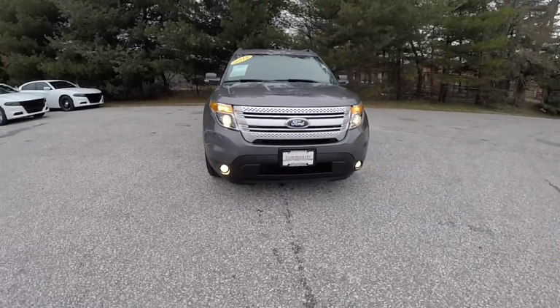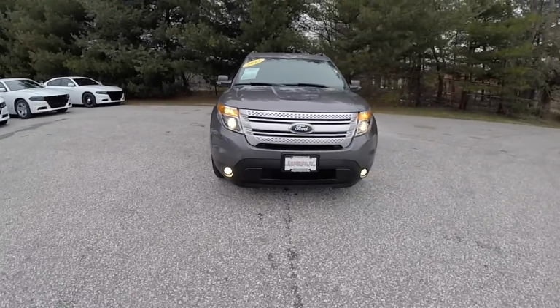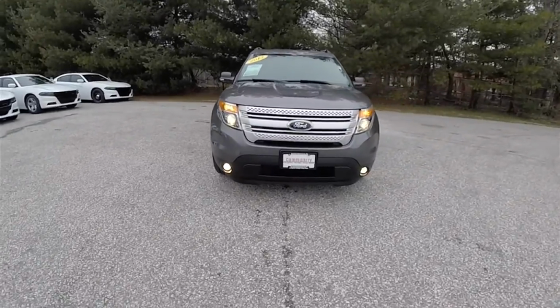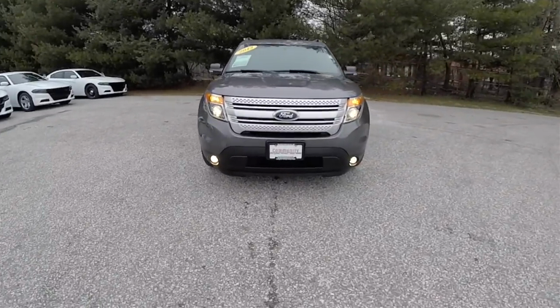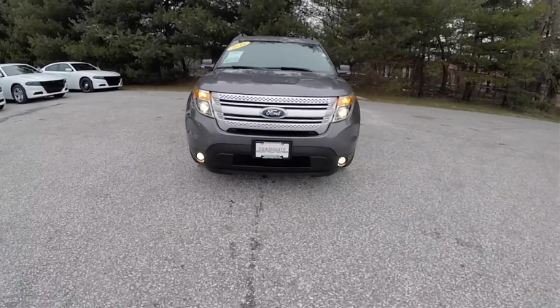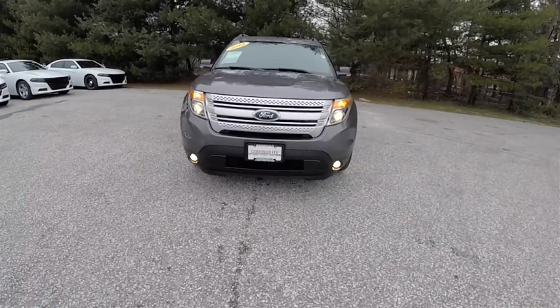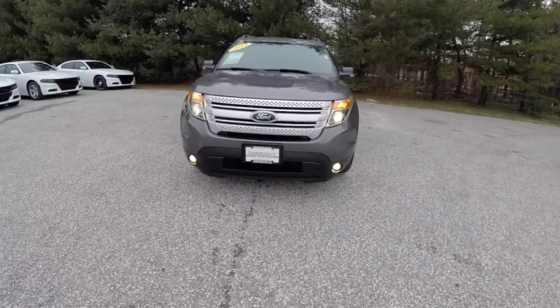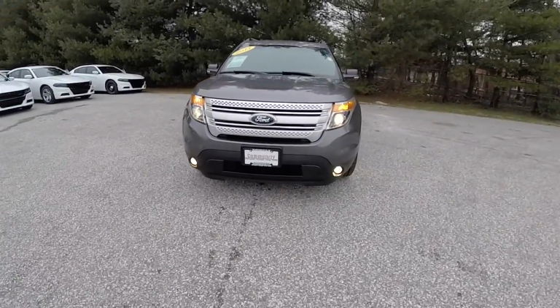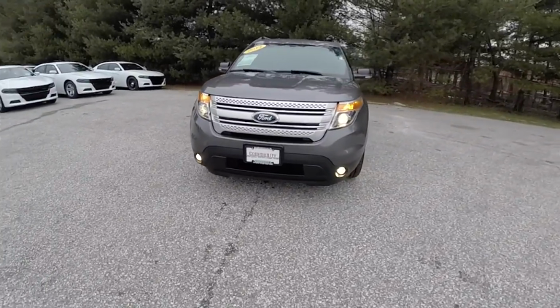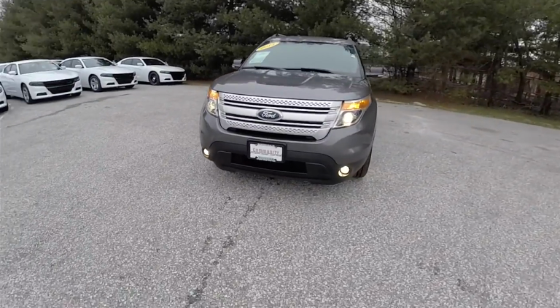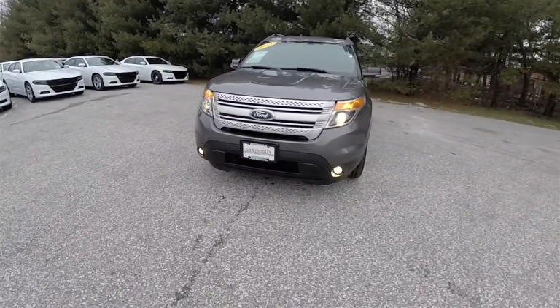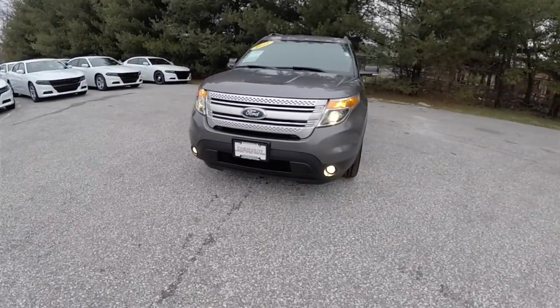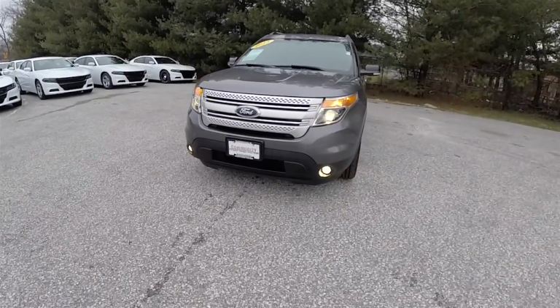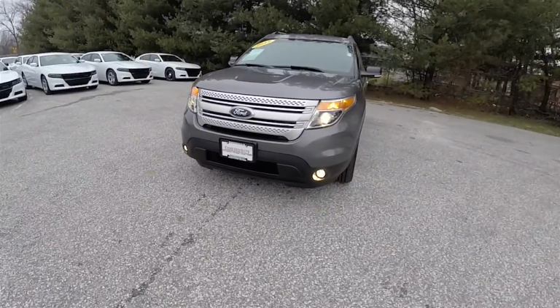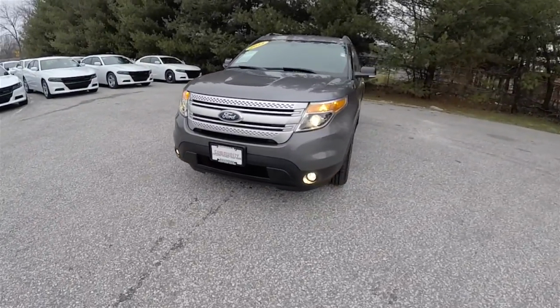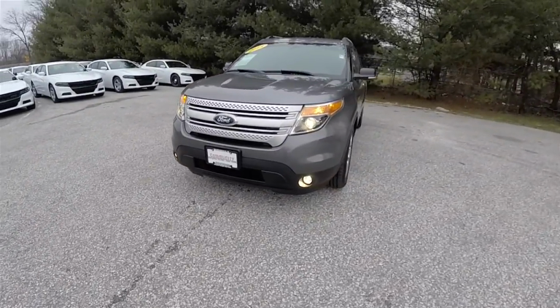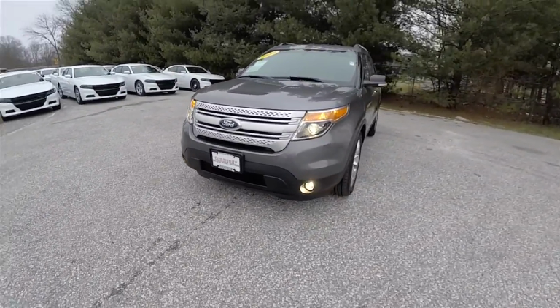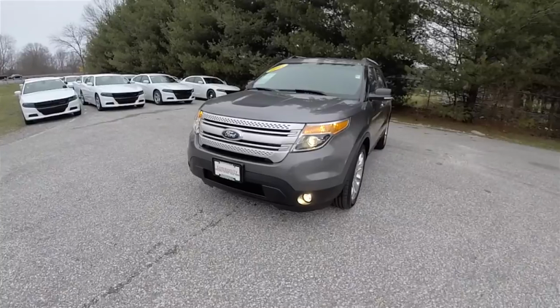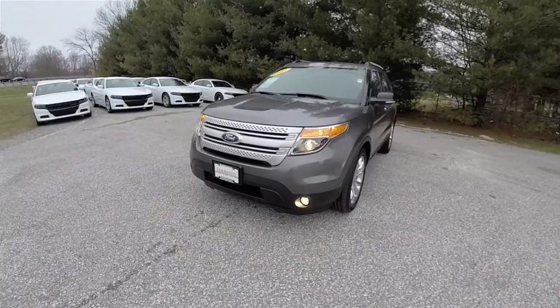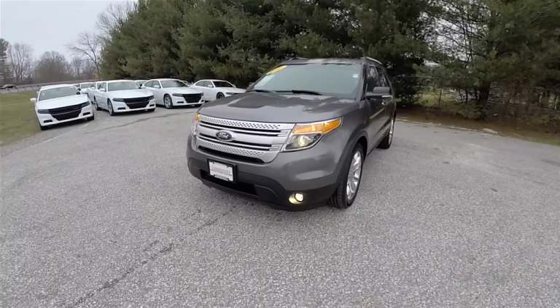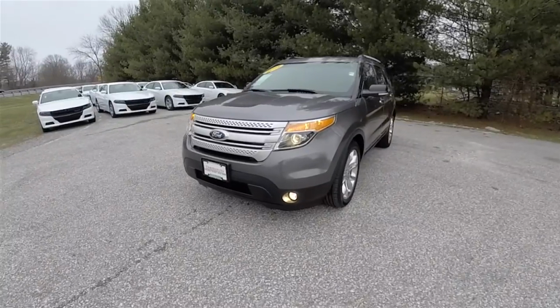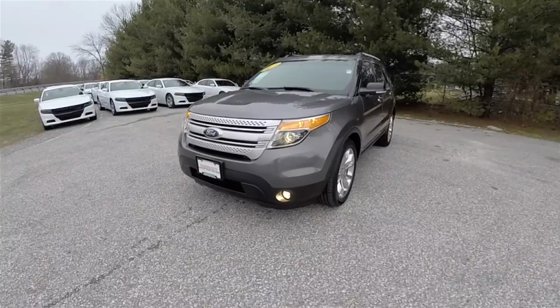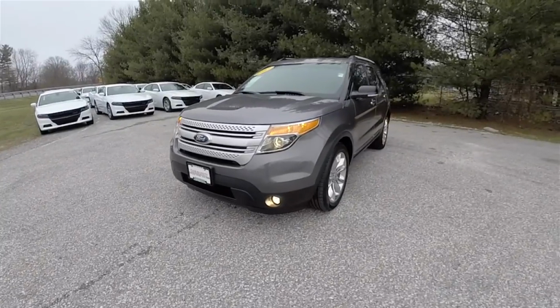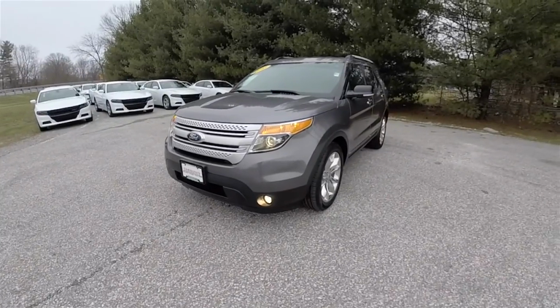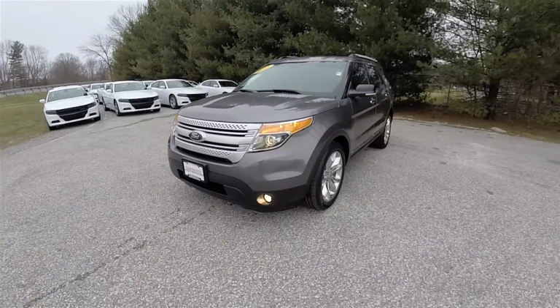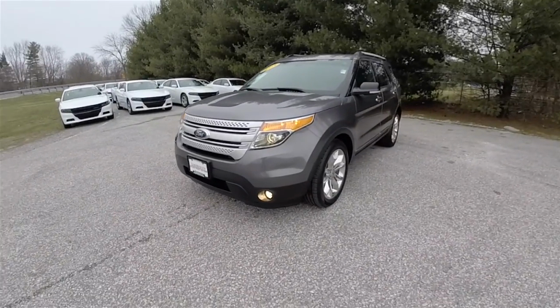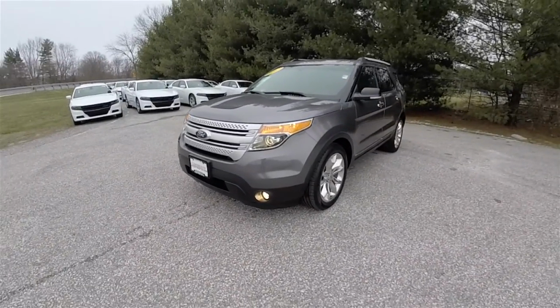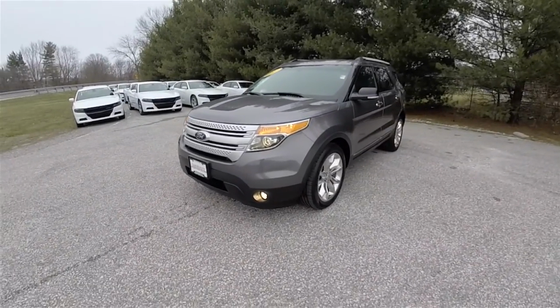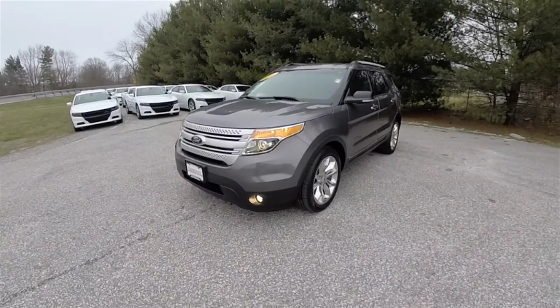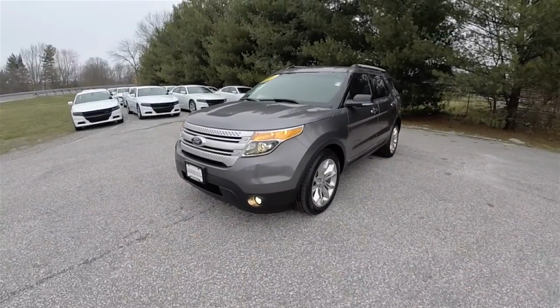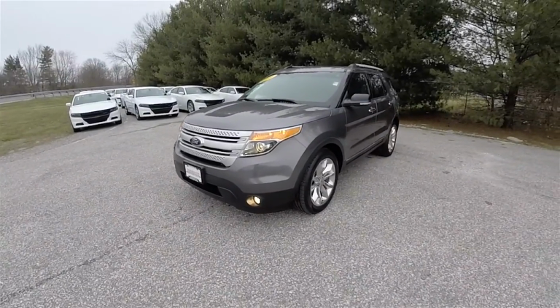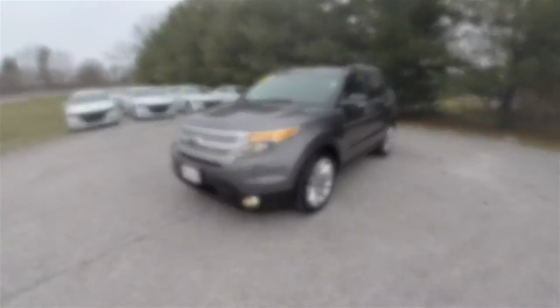And of course you also have front fog lamps. Alright, let's take a look at the interior.